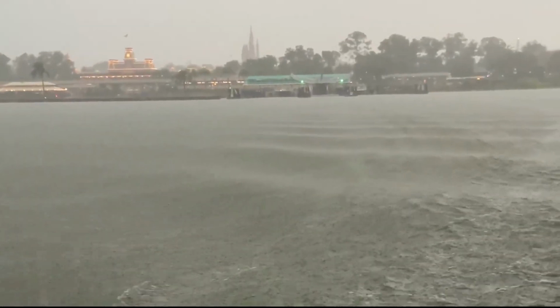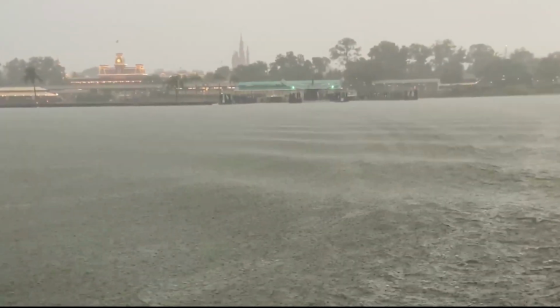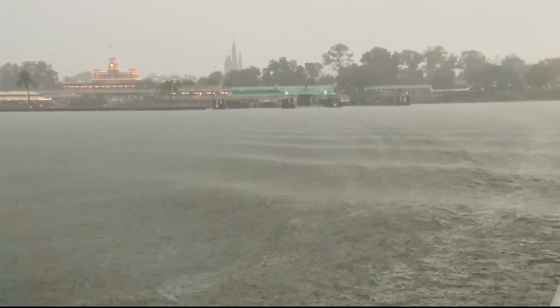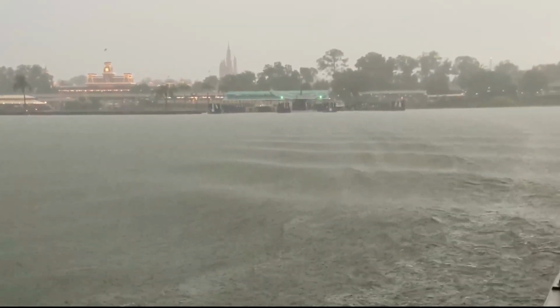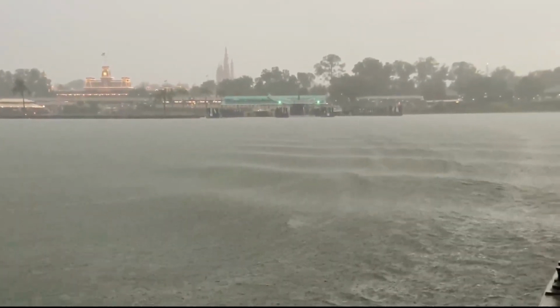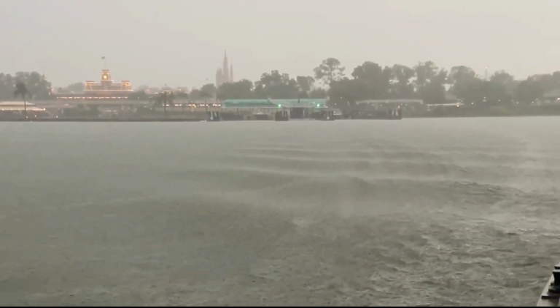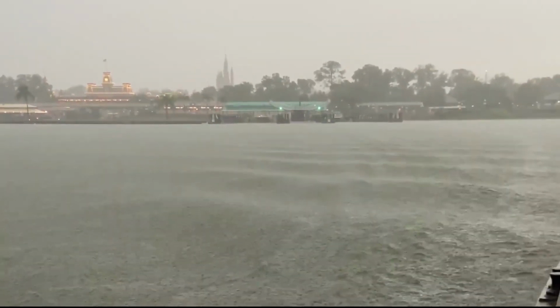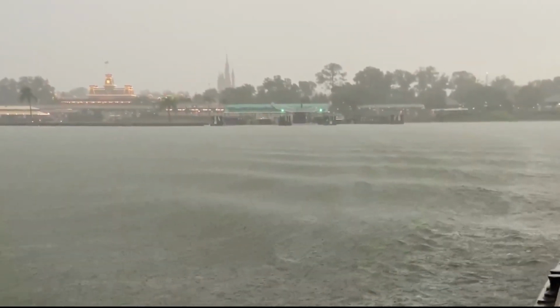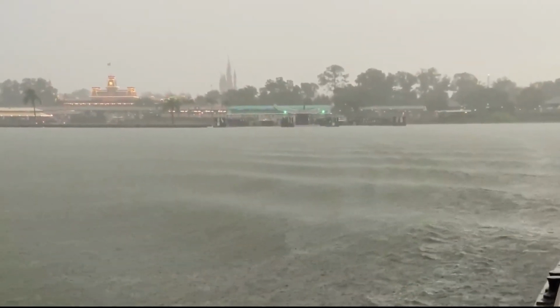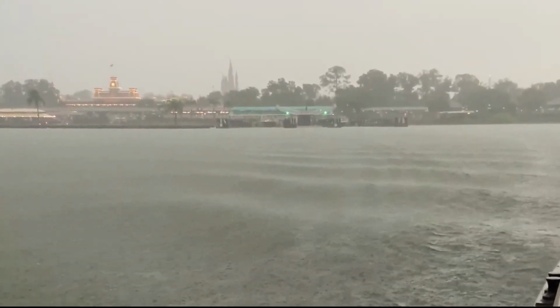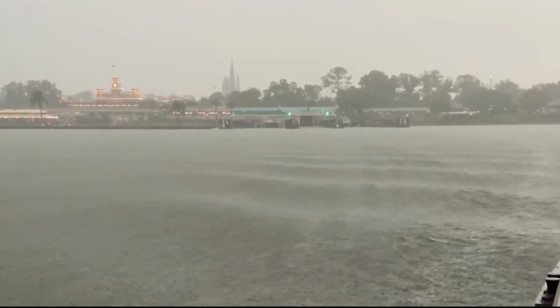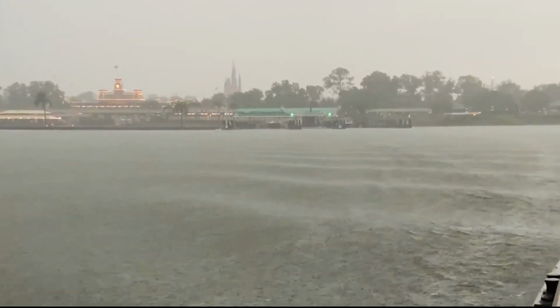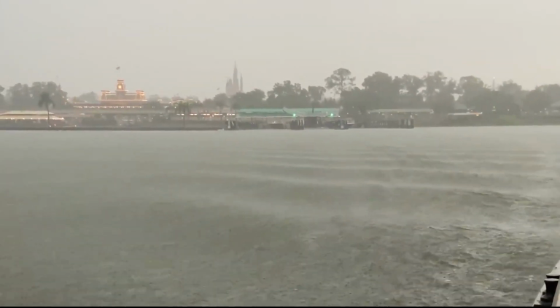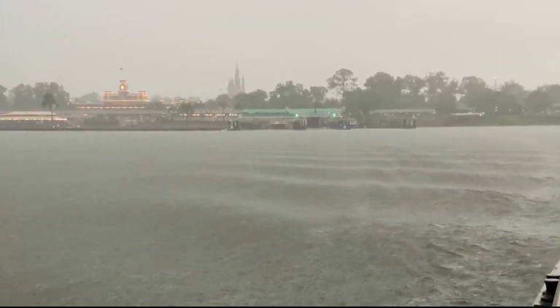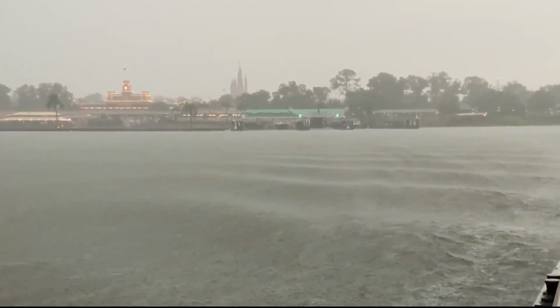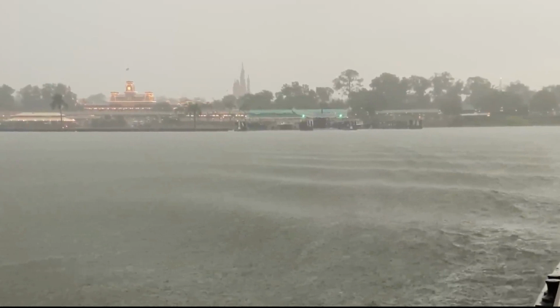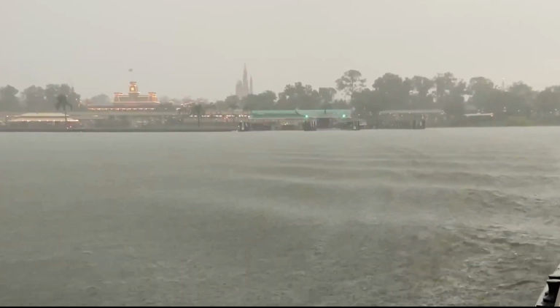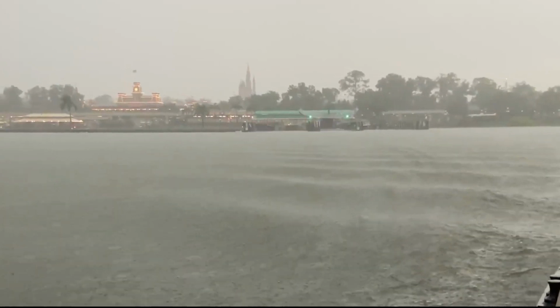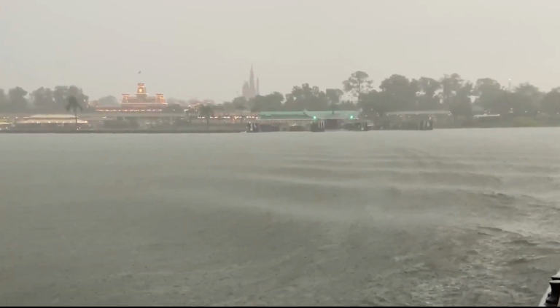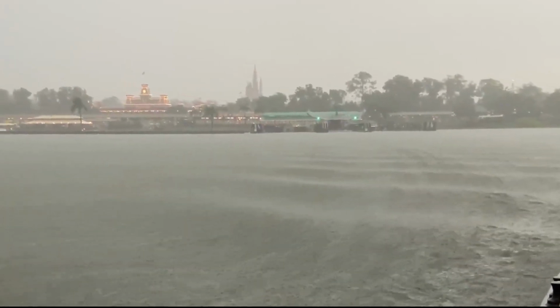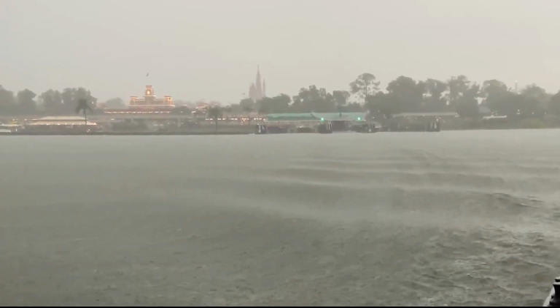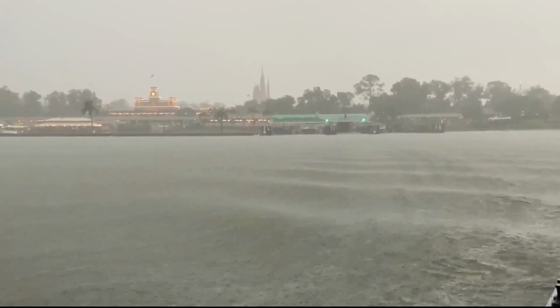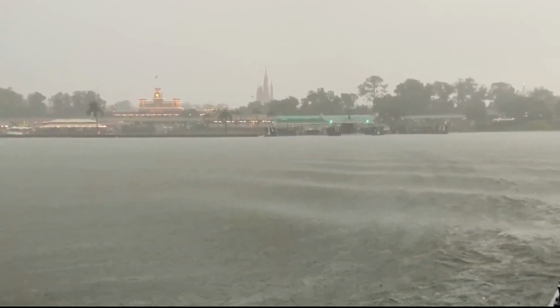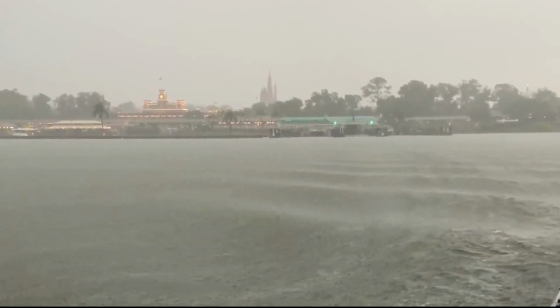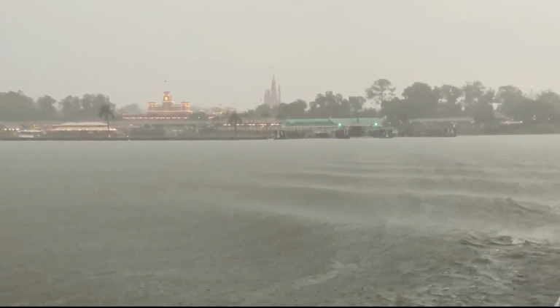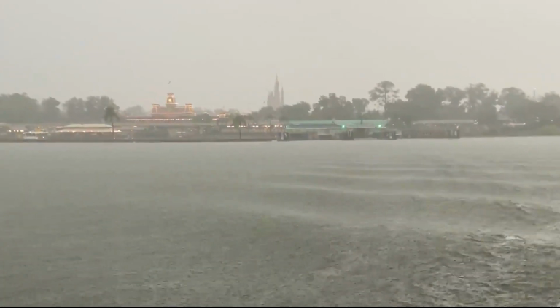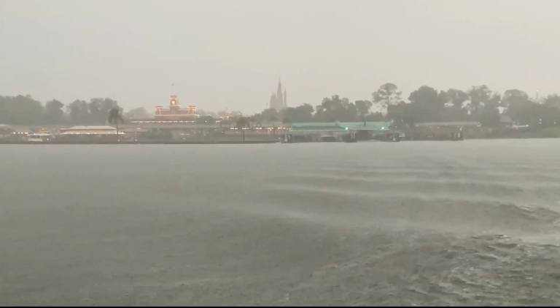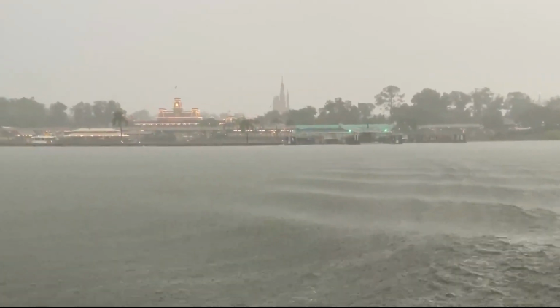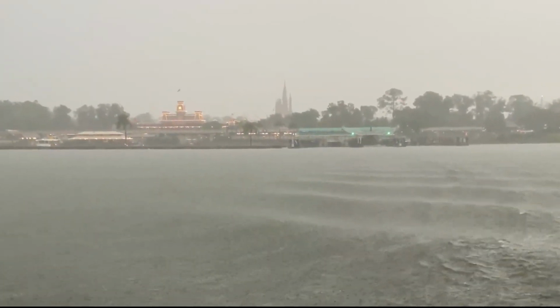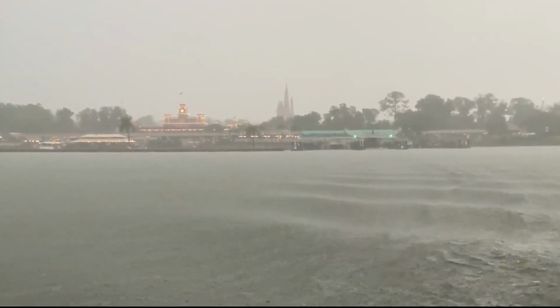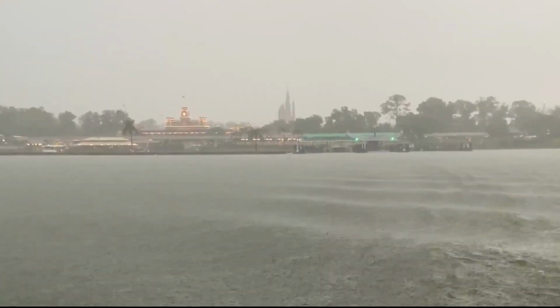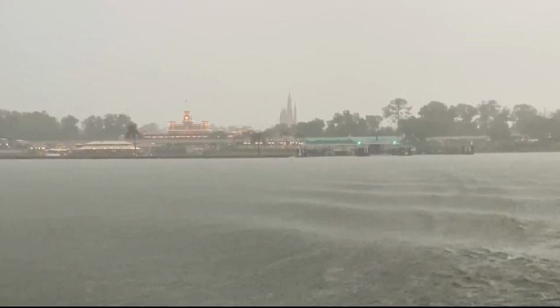However, all other transportation still runs — even the ferry, with swells like these.